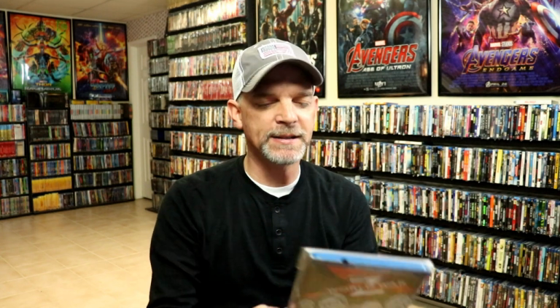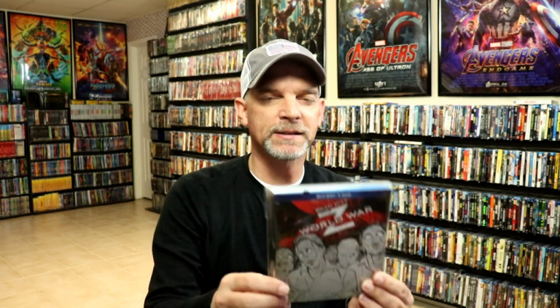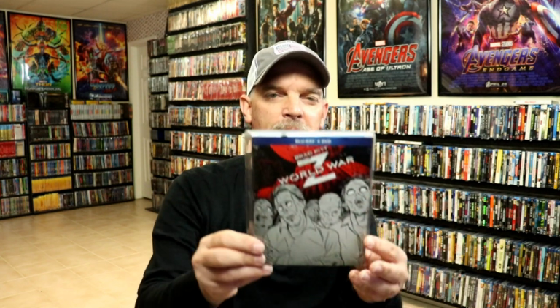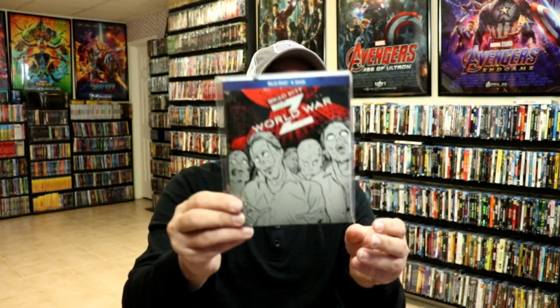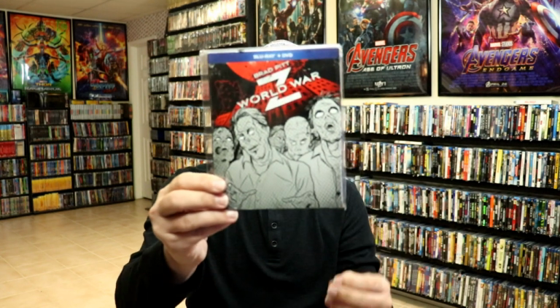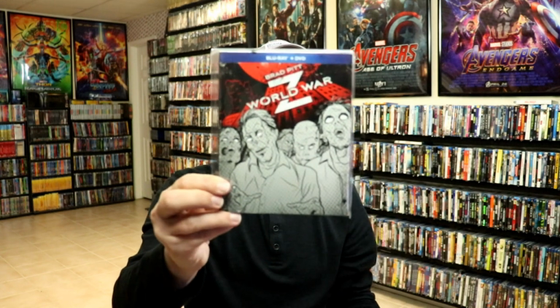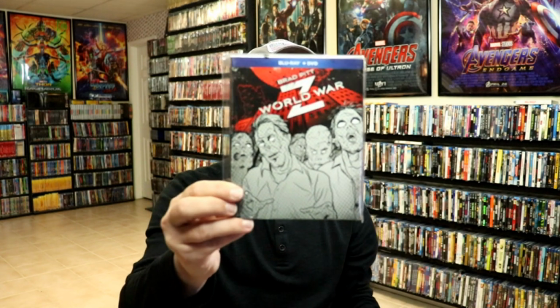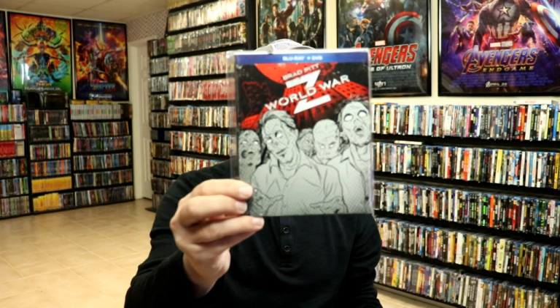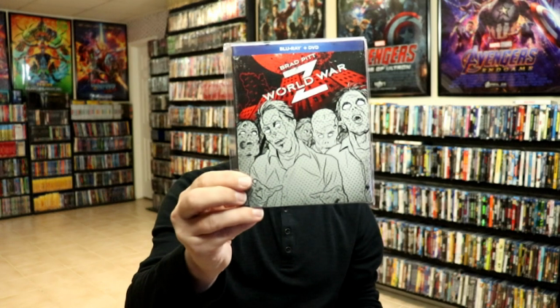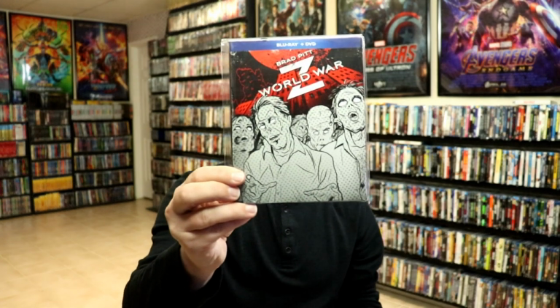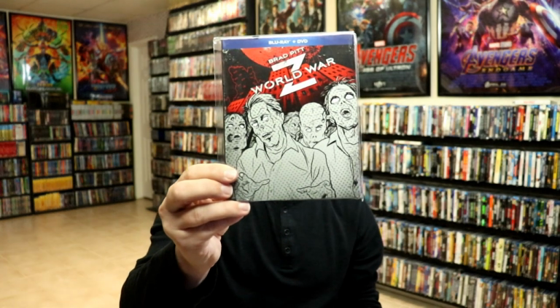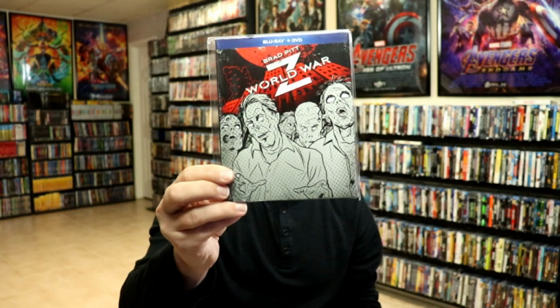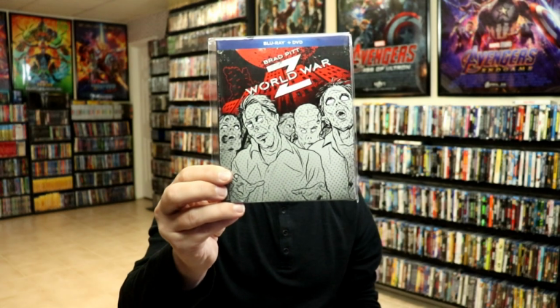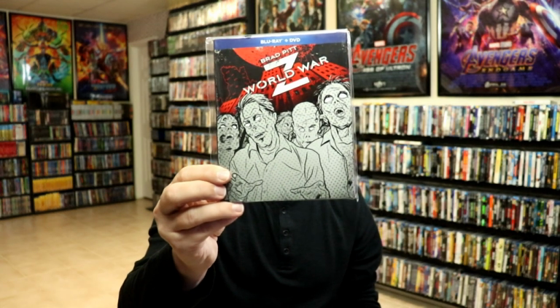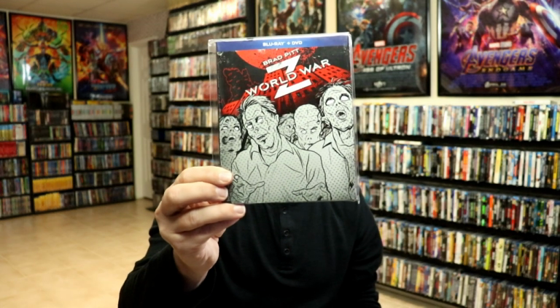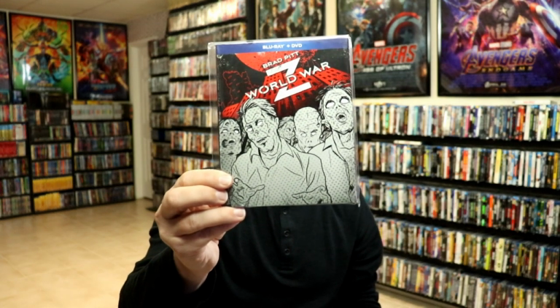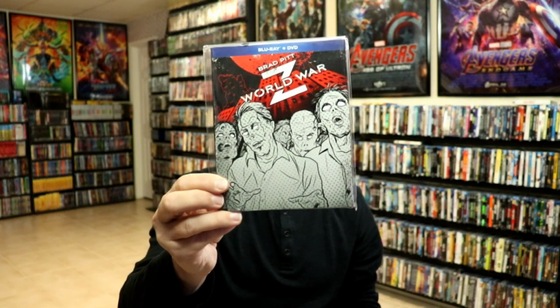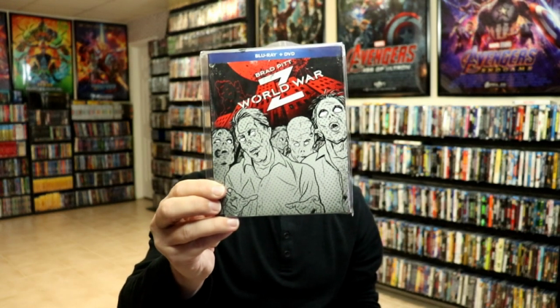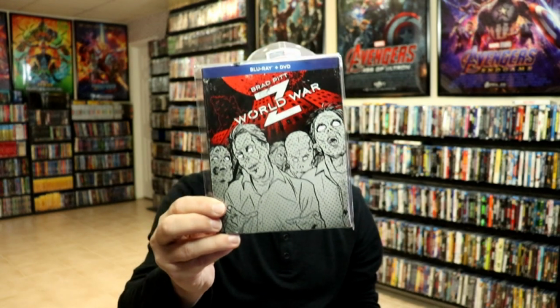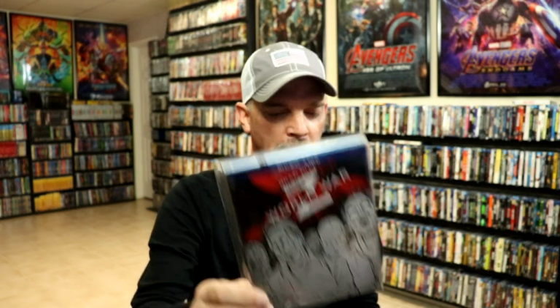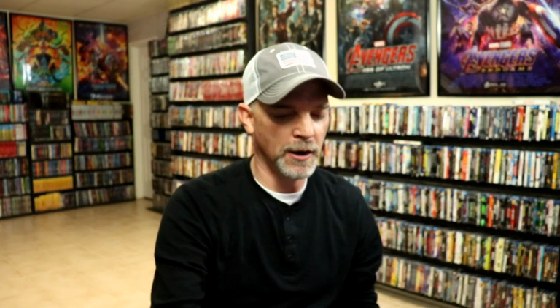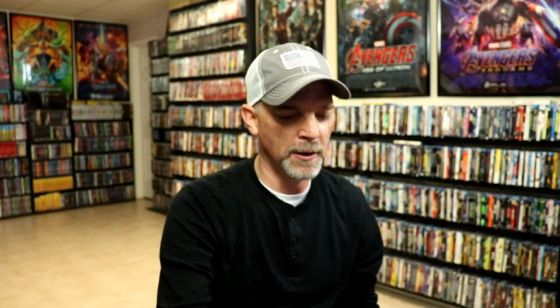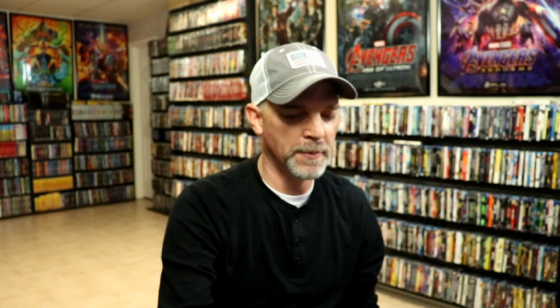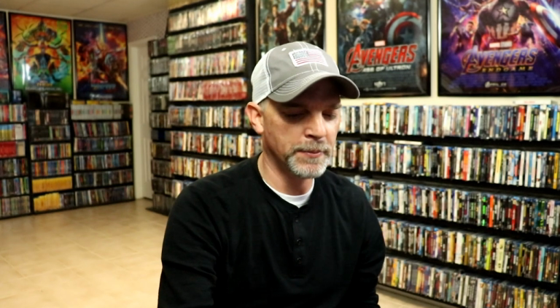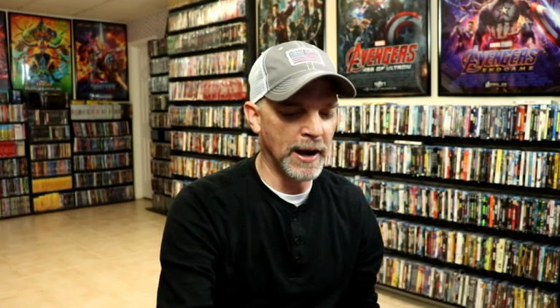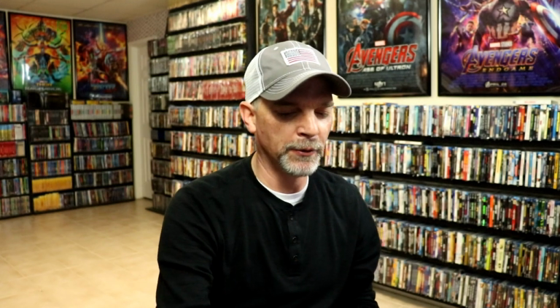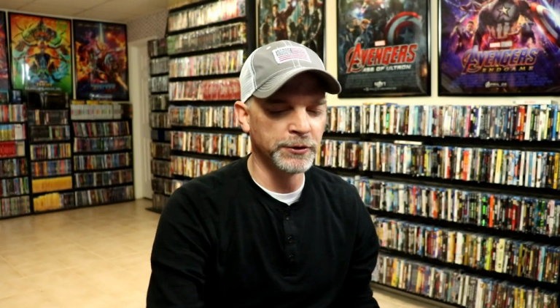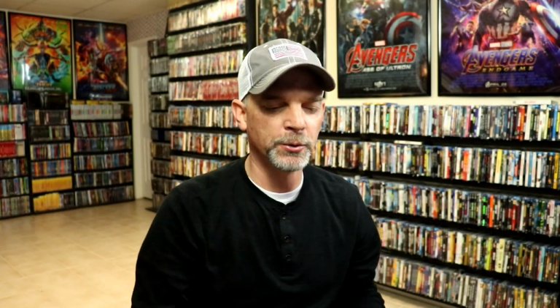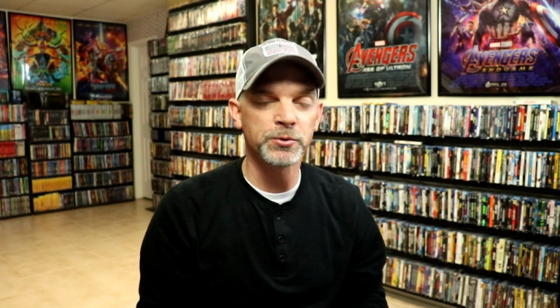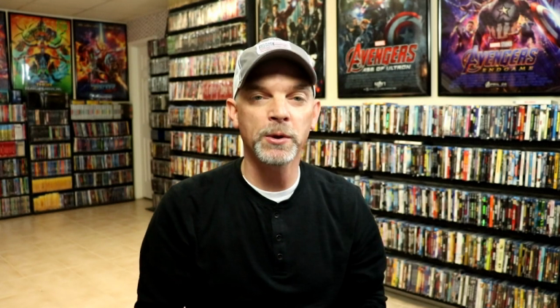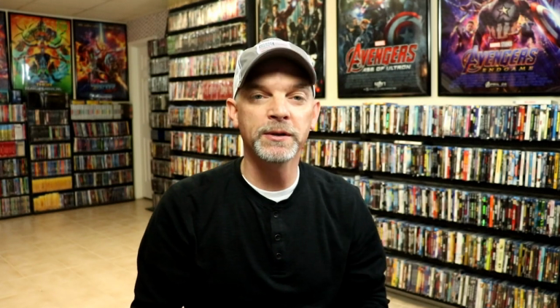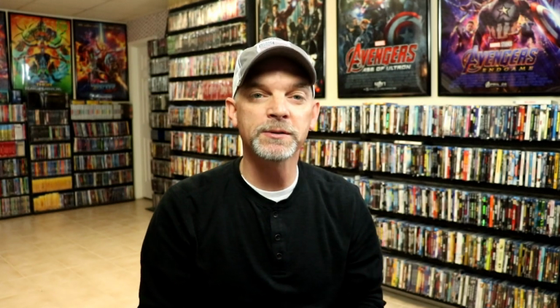I really like these styles — I guess you would say it's like a comic book type style. I really do enjoy these movies that are in these collections.